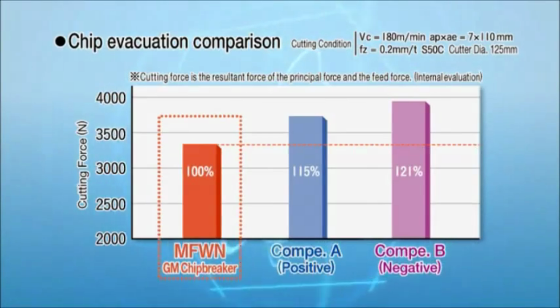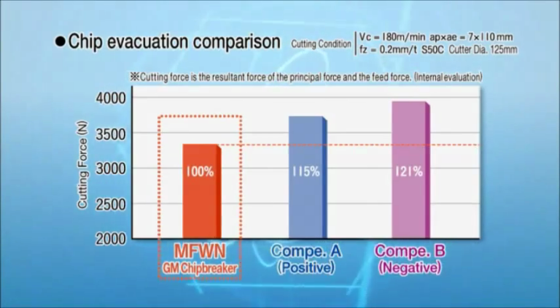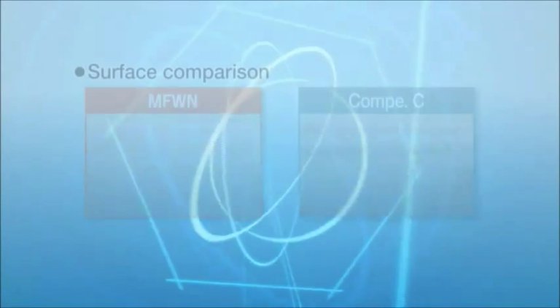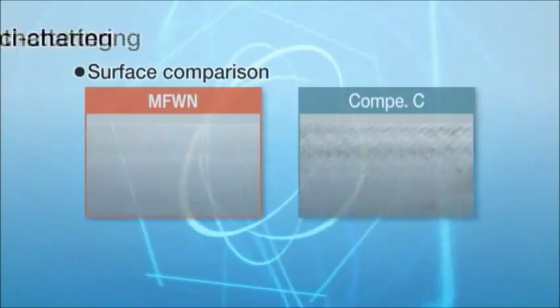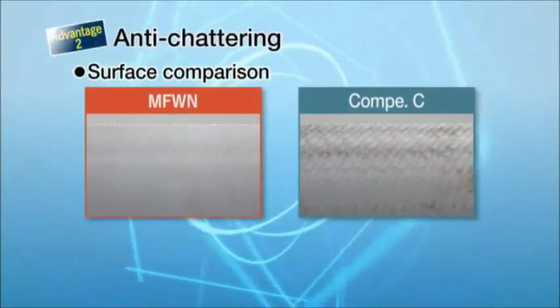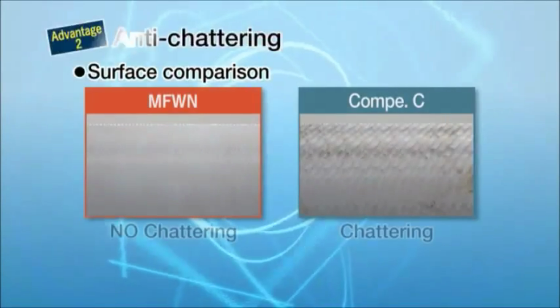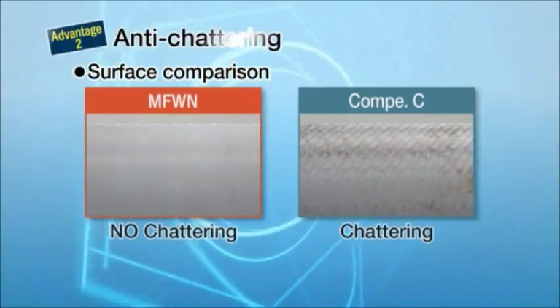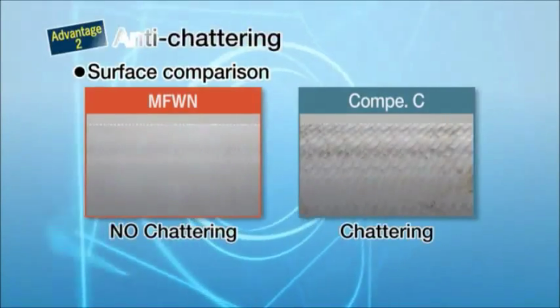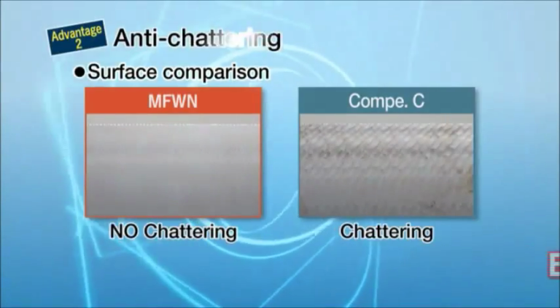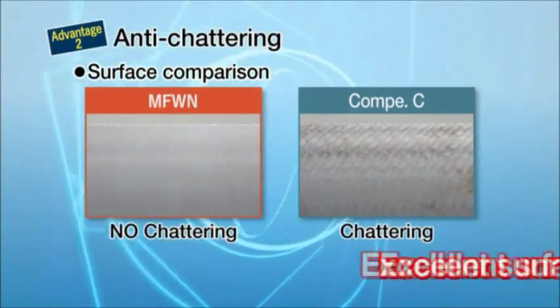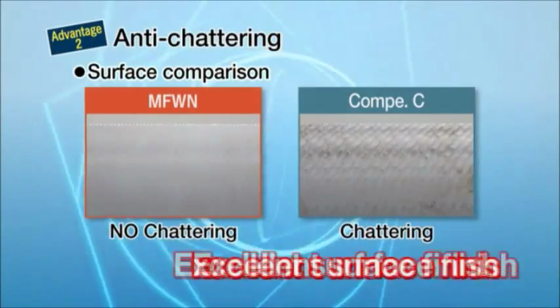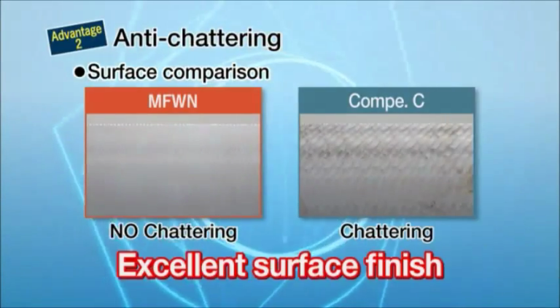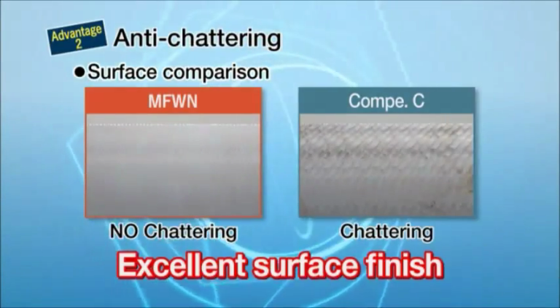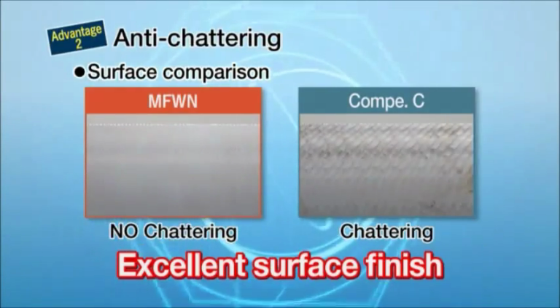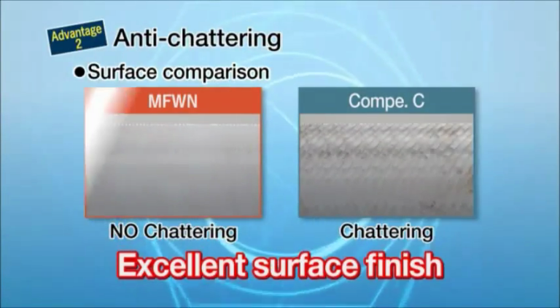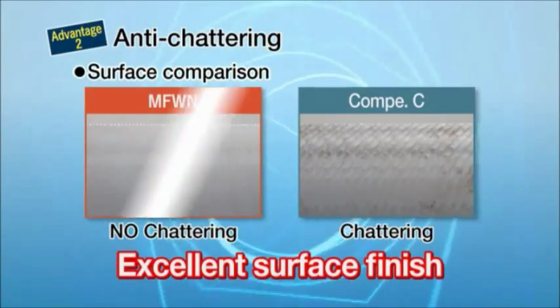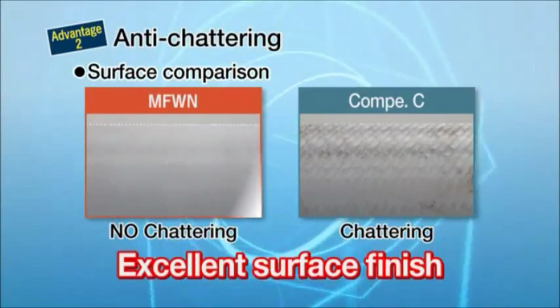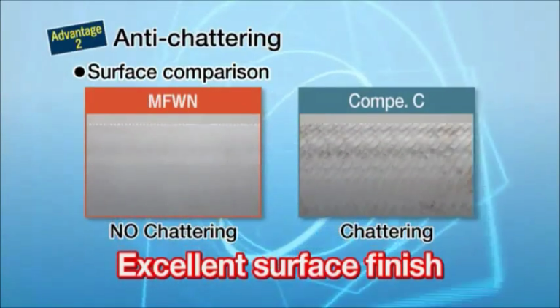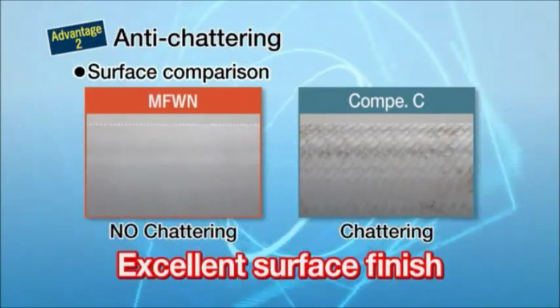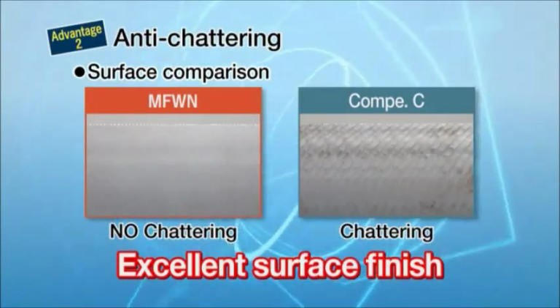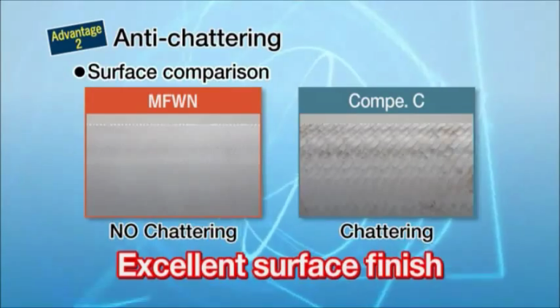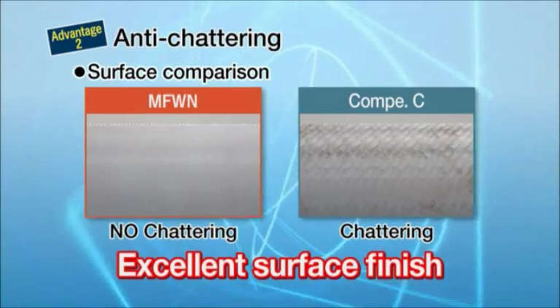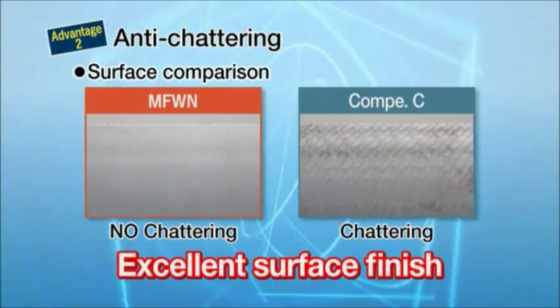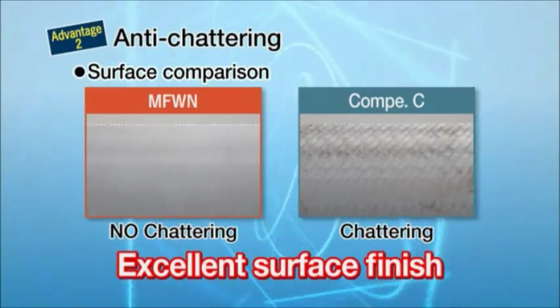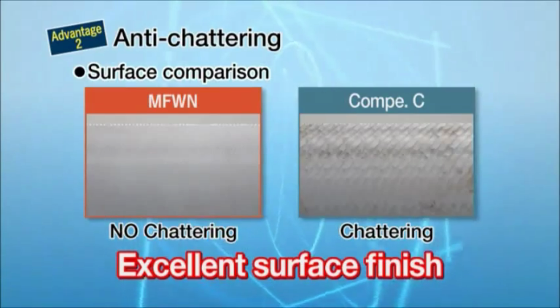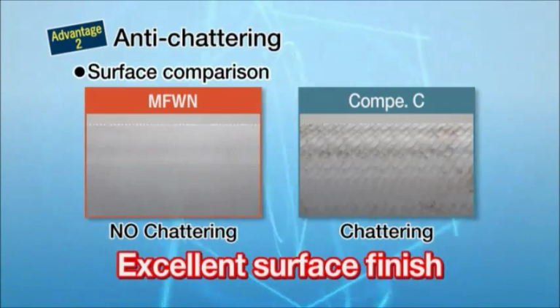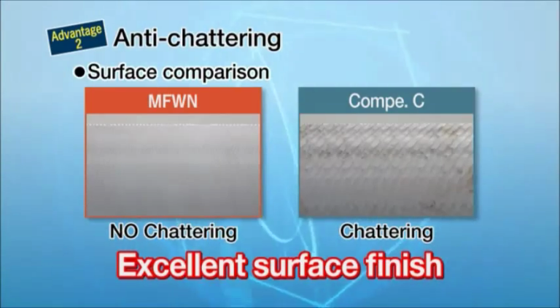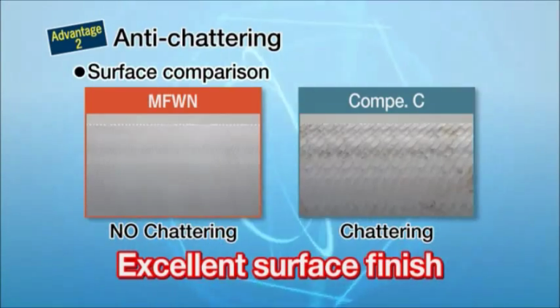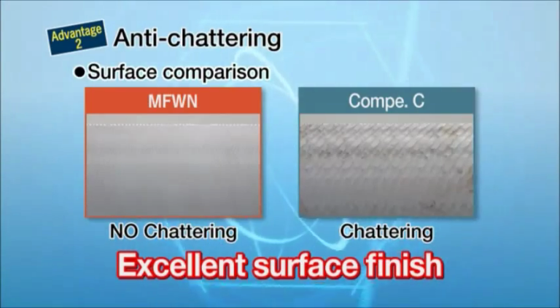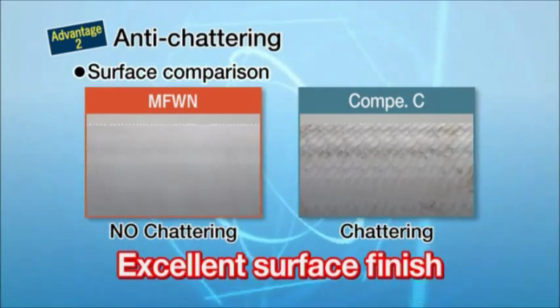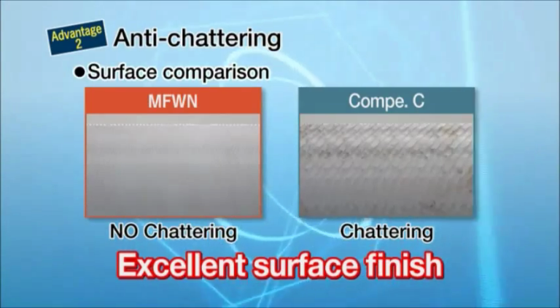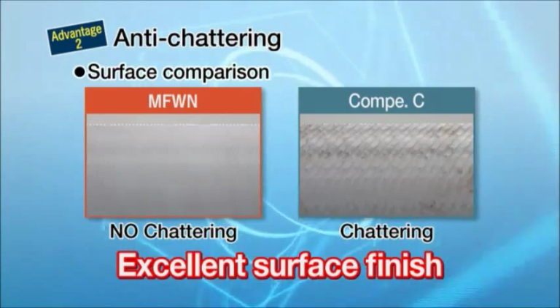Anti-chattering: the MFWN is designed for reduced chattering and excellent surface finishes.